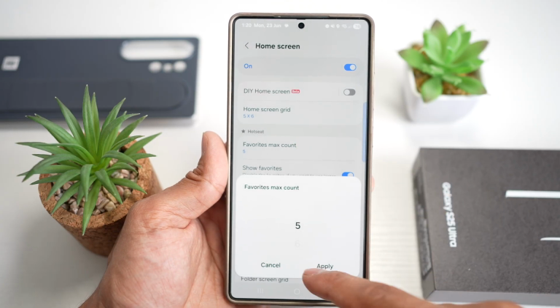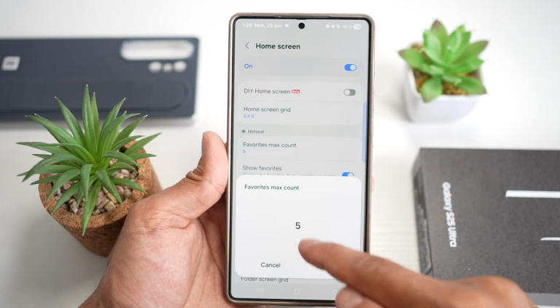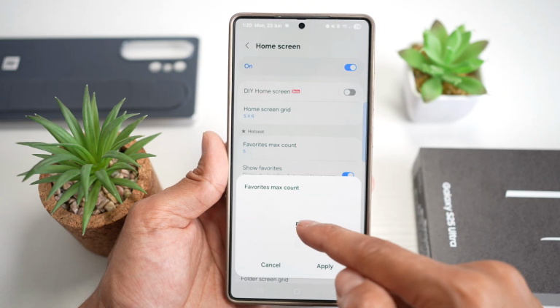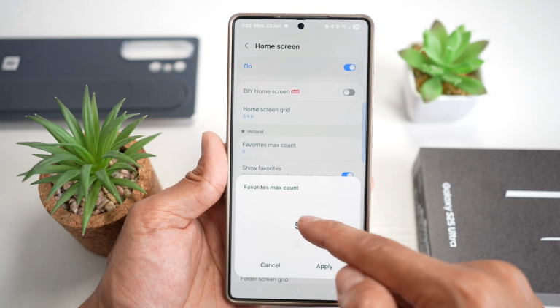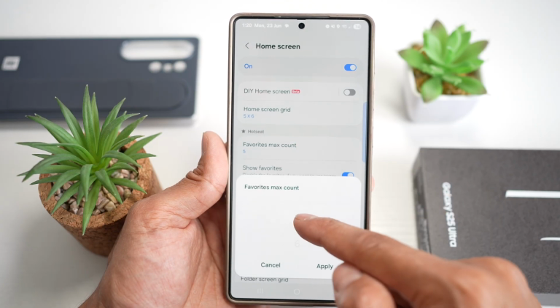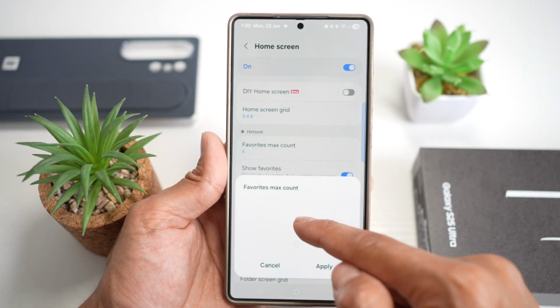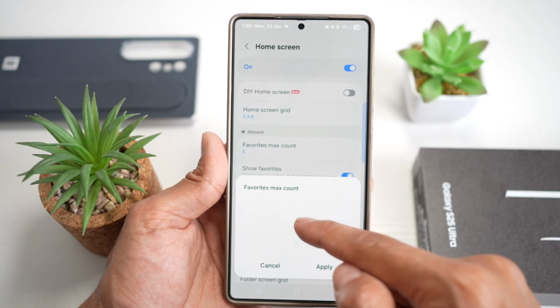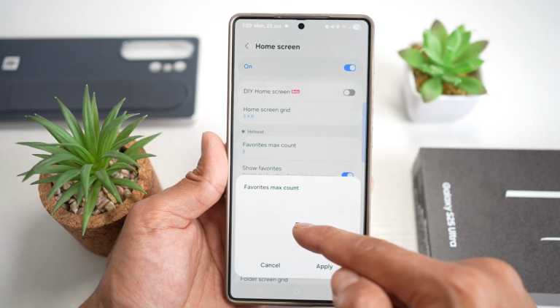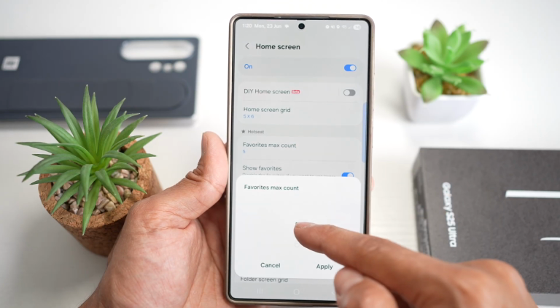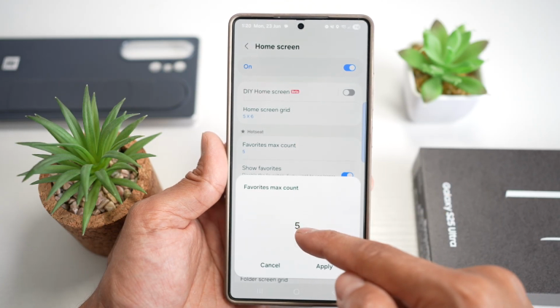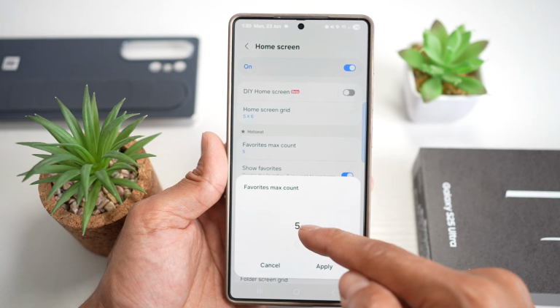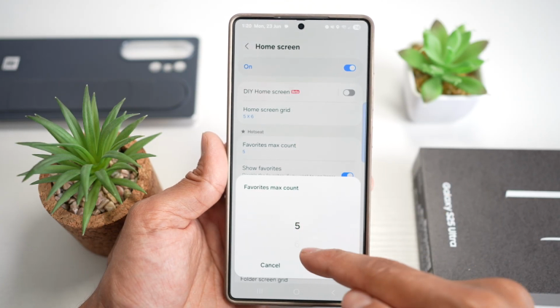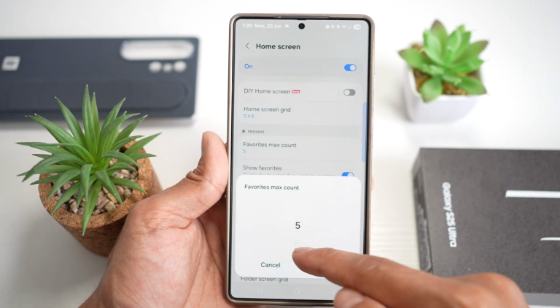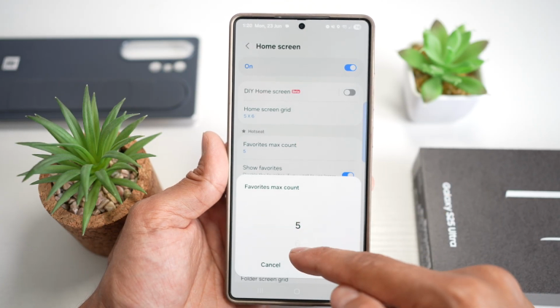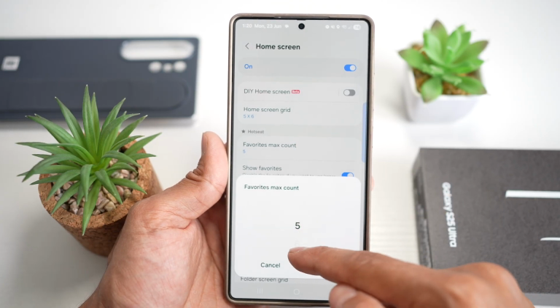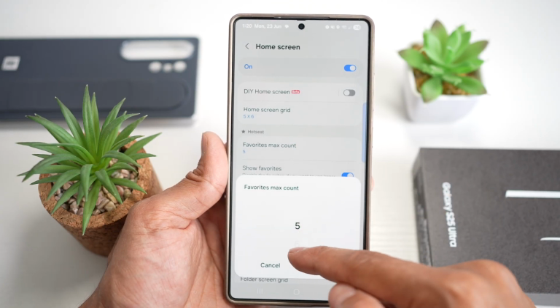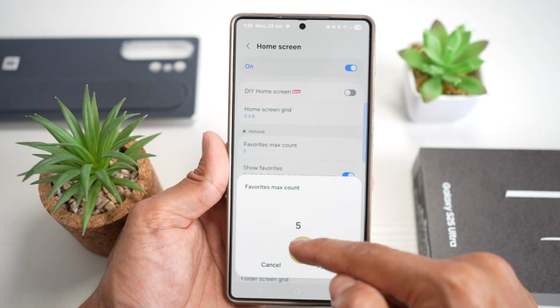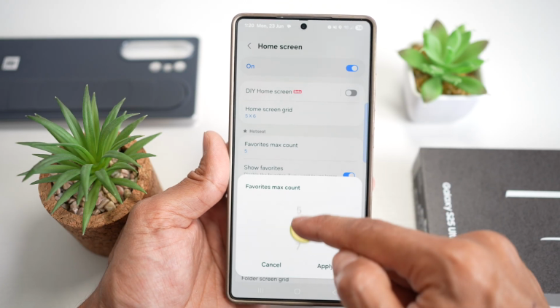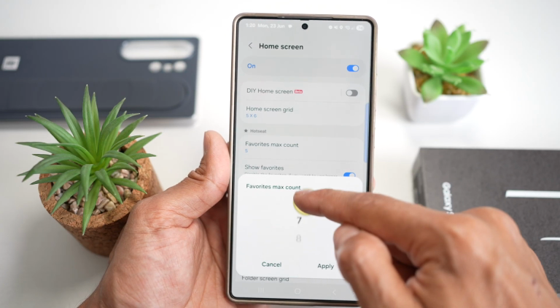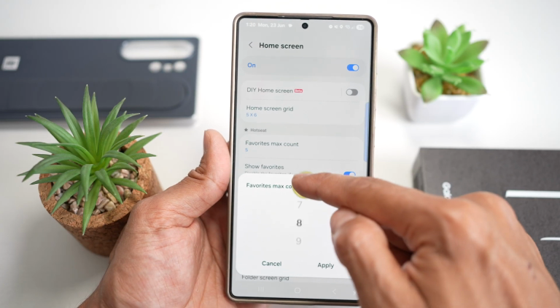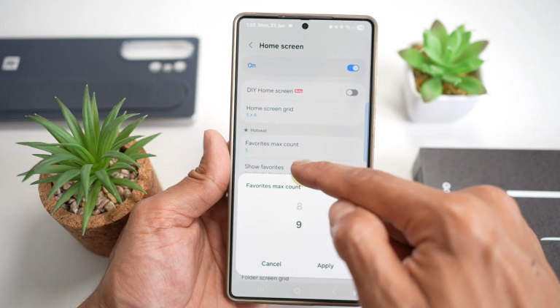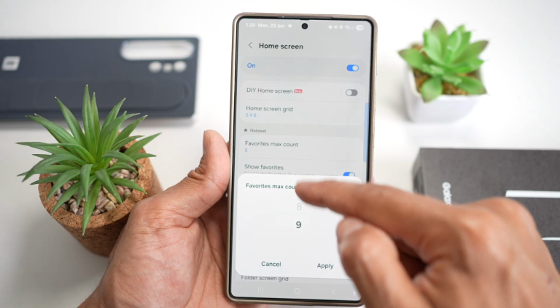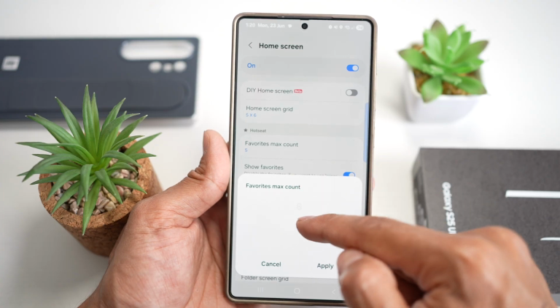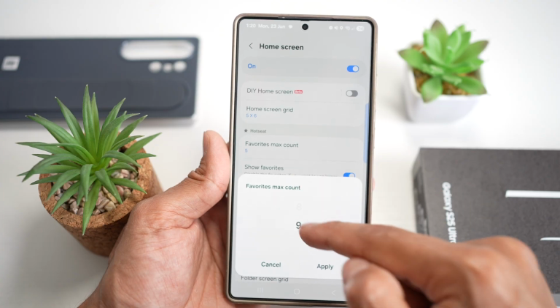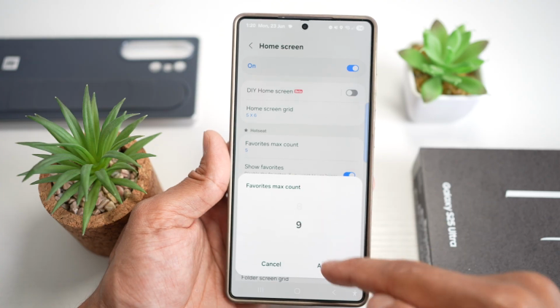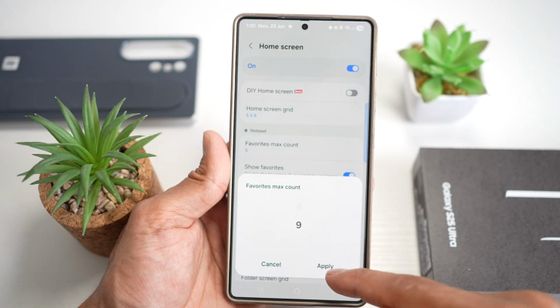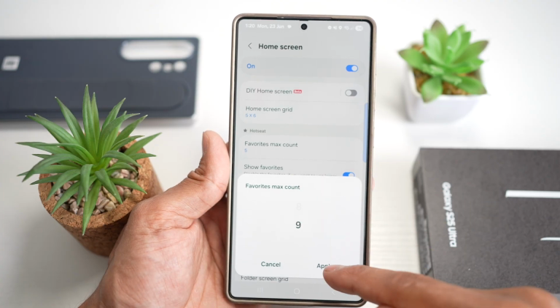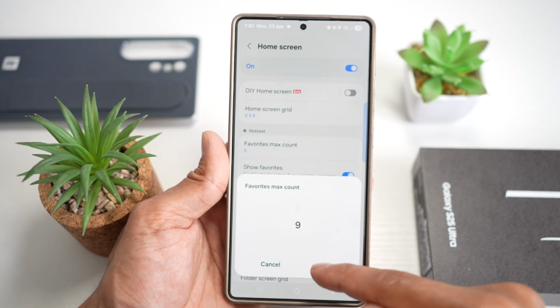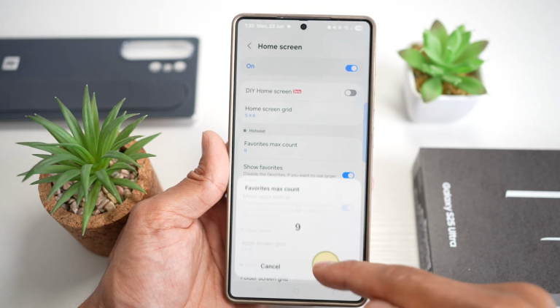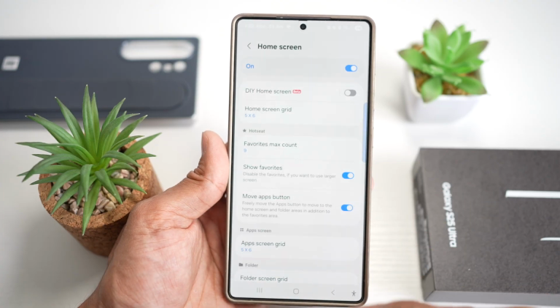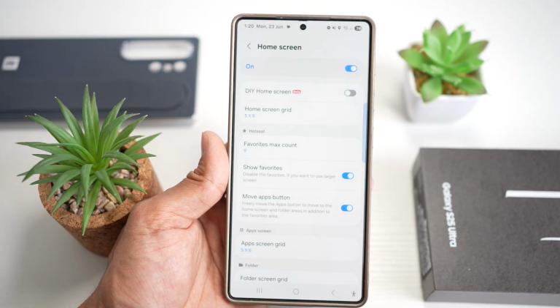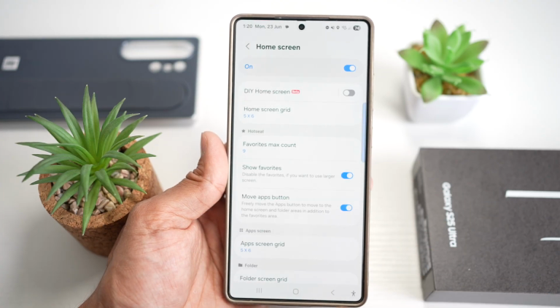As you can see, currently by default only five can be added. However, you want to go ahead and increase this to nine and then apply it.